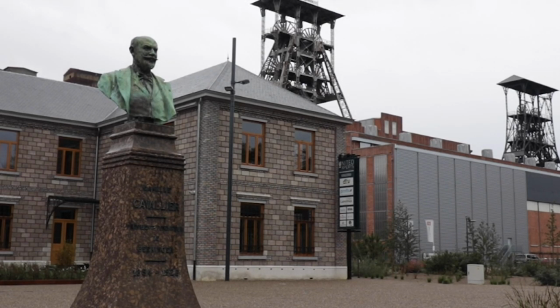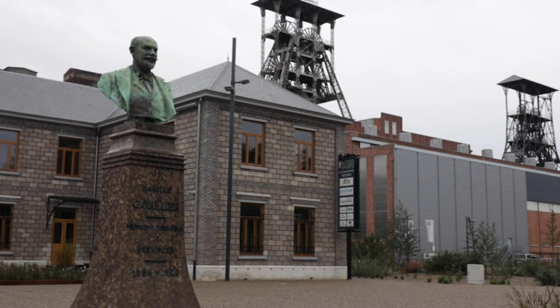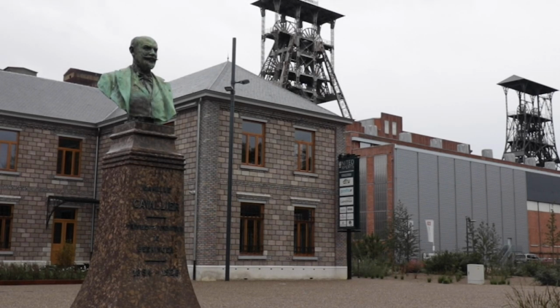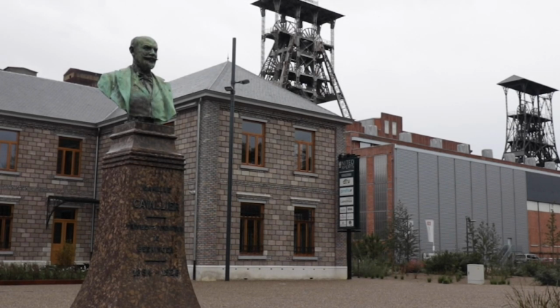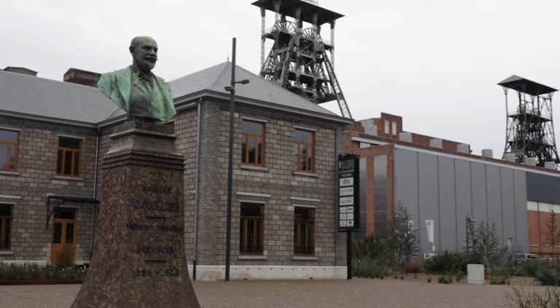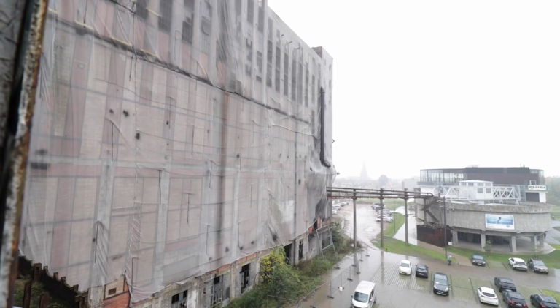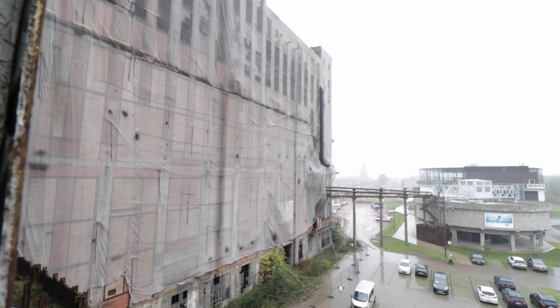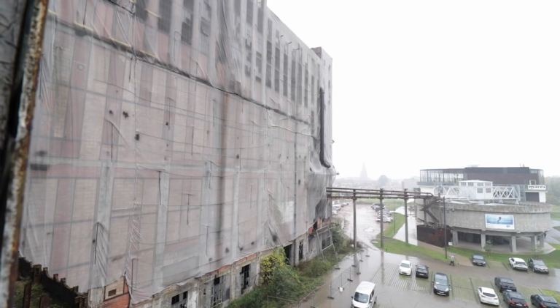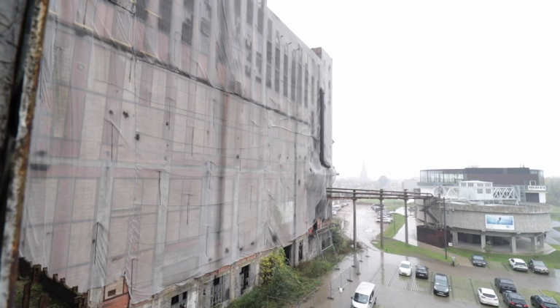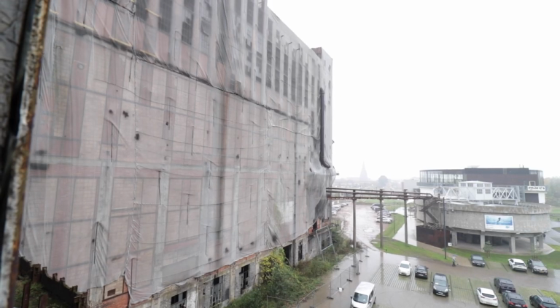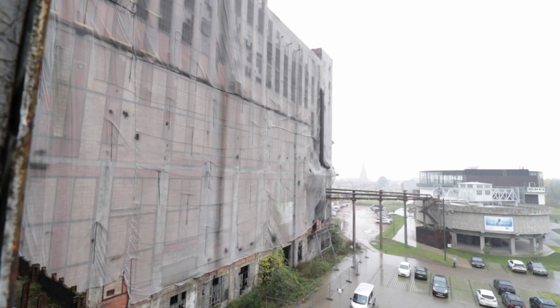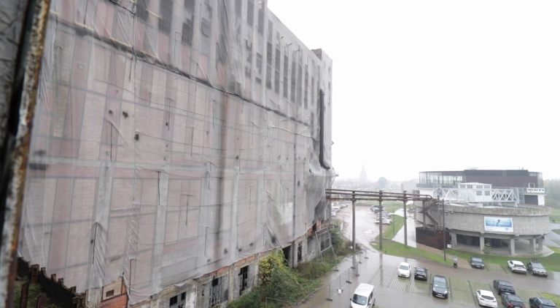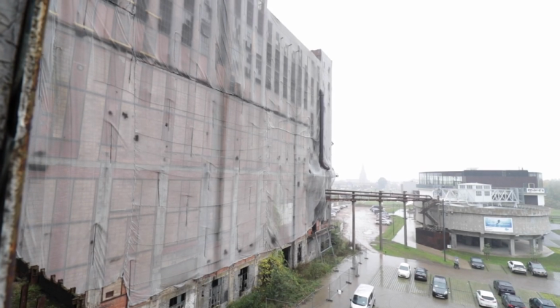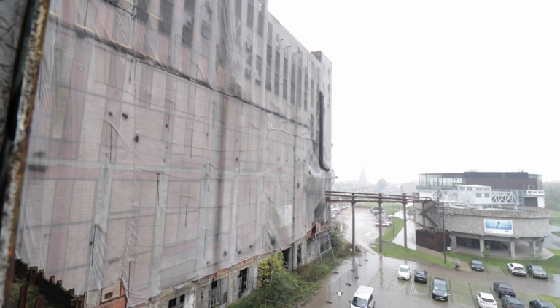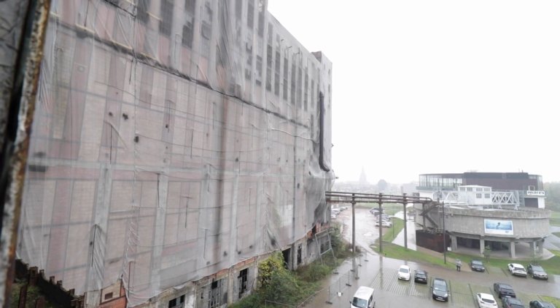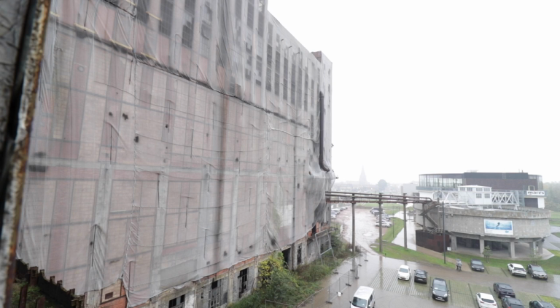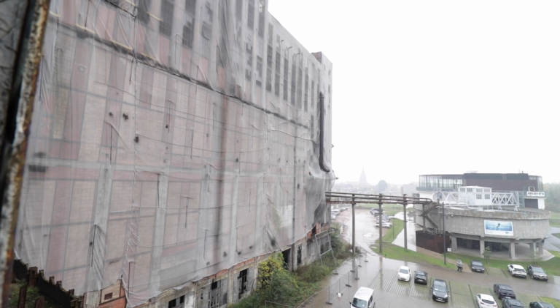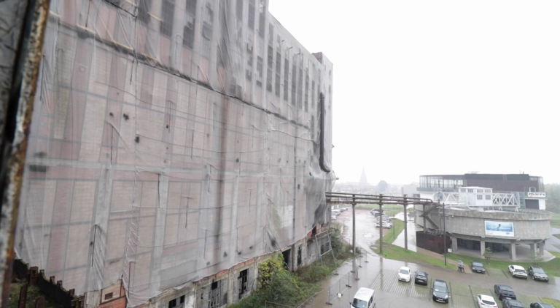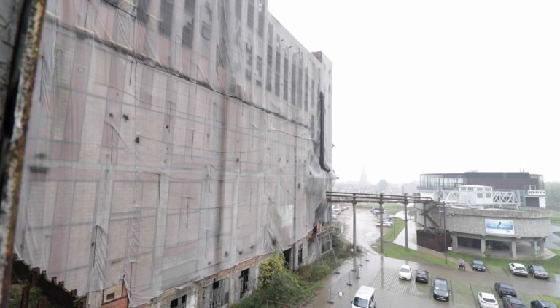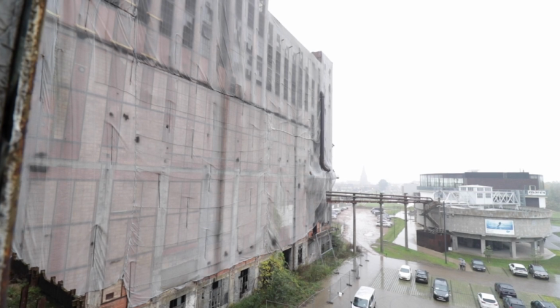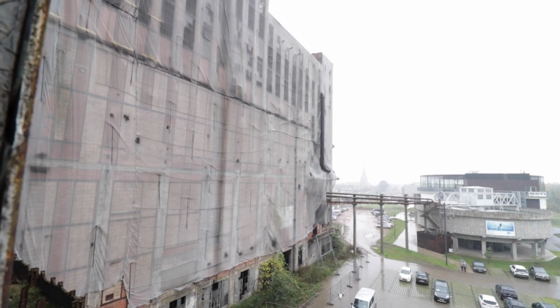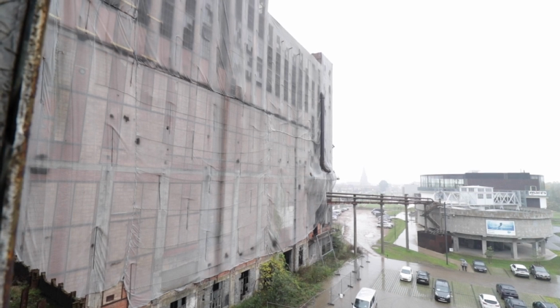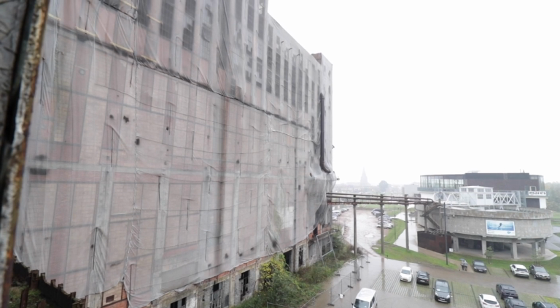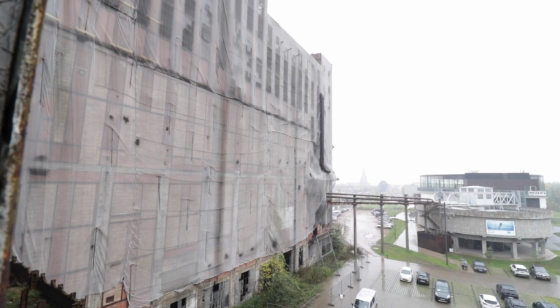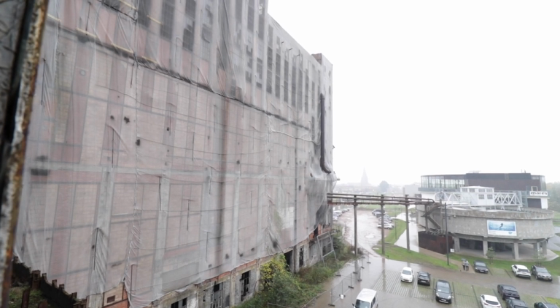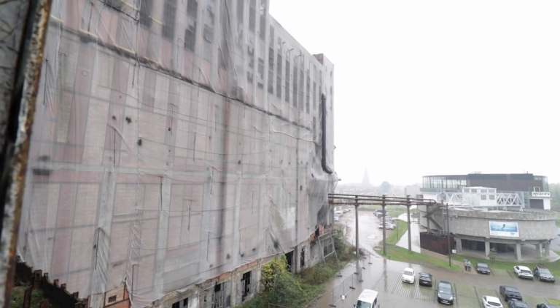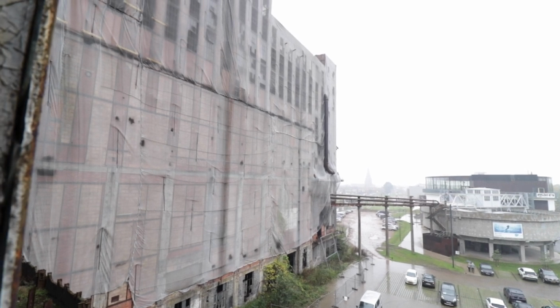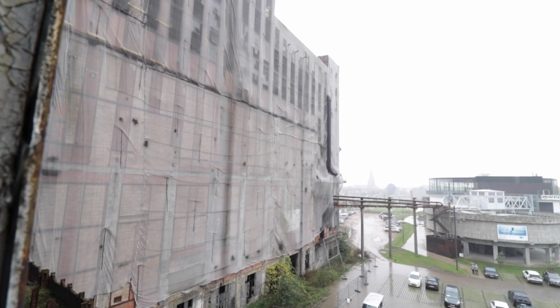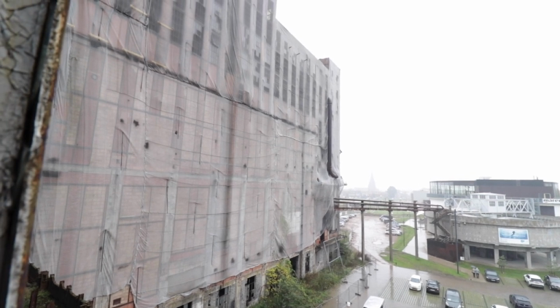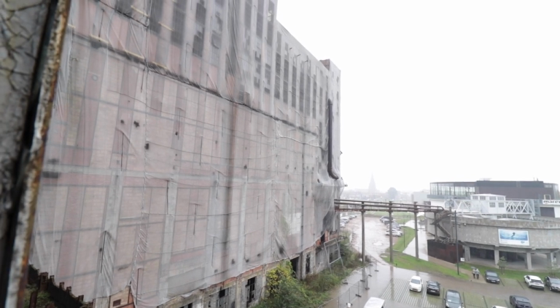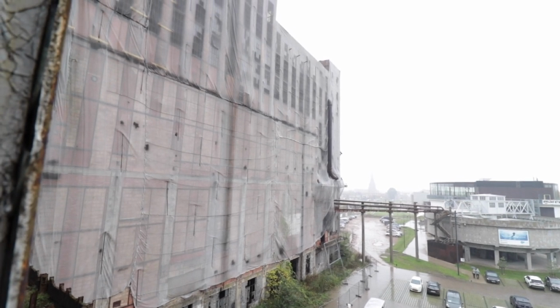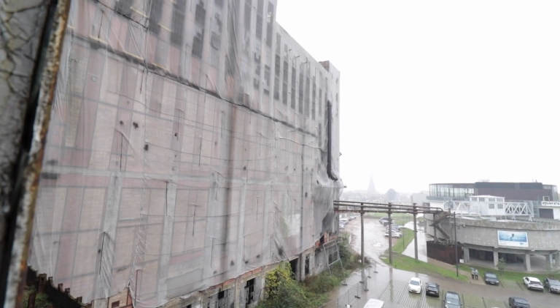Today we are exploring a century-year-old coal mine. Join us and find out about the history of this place.